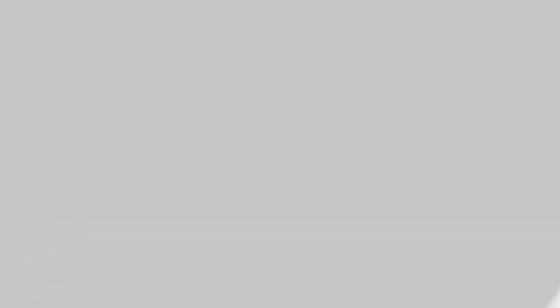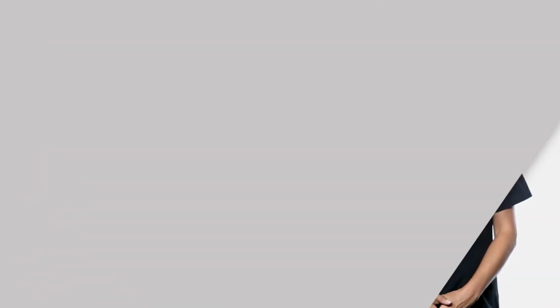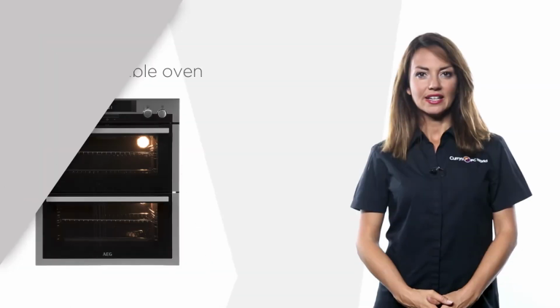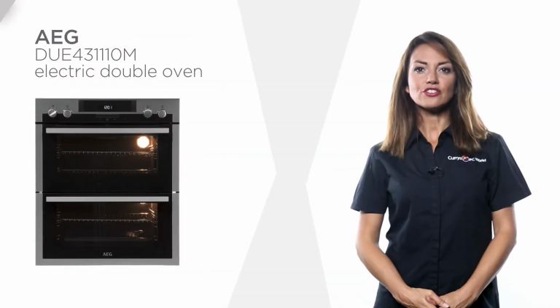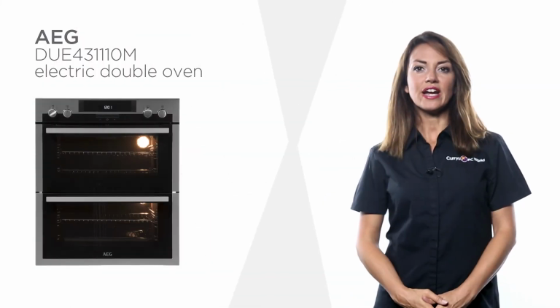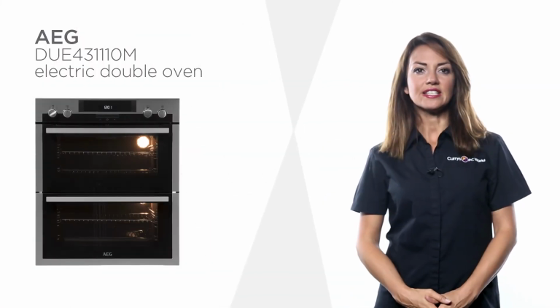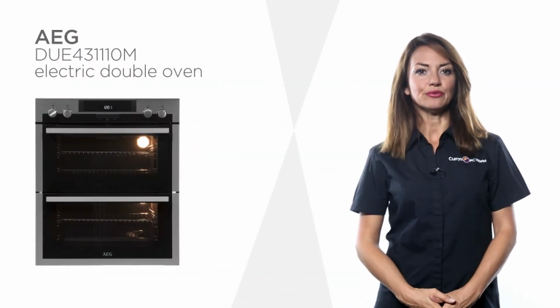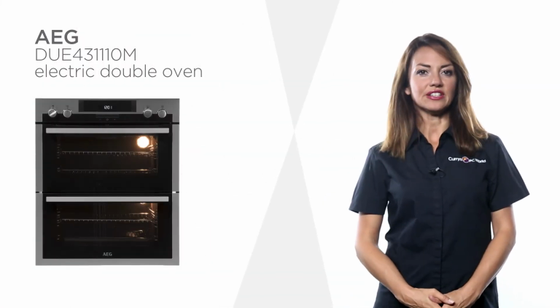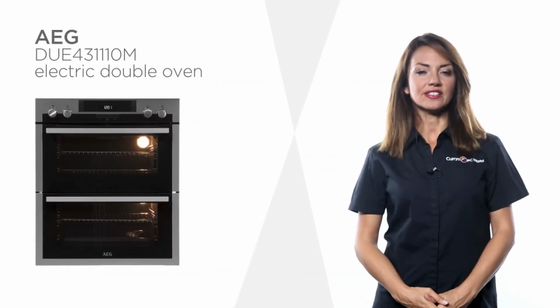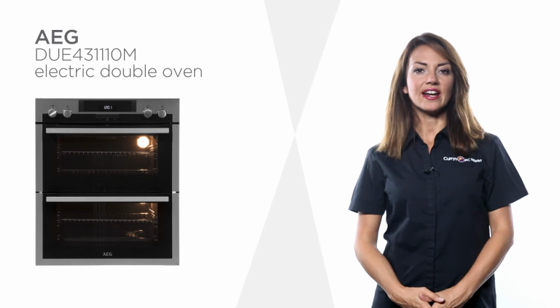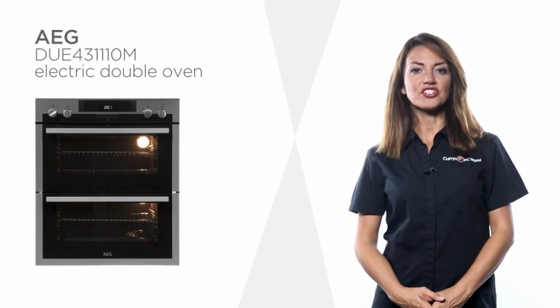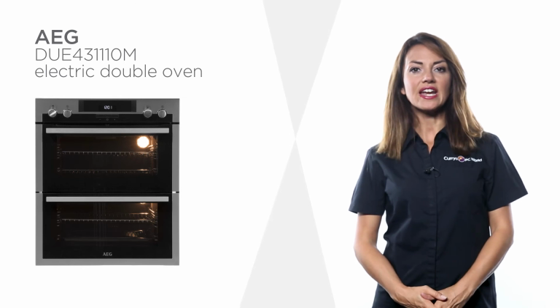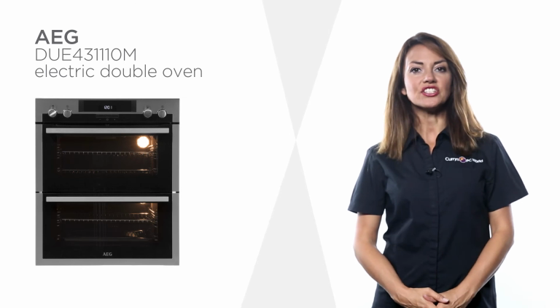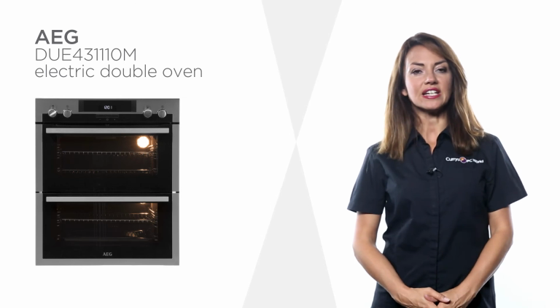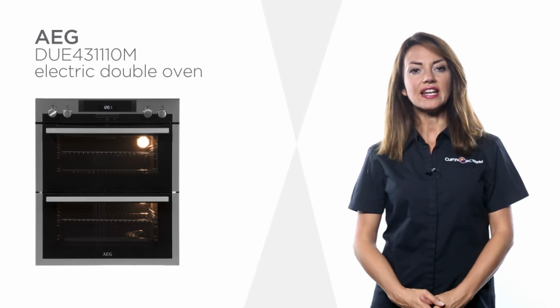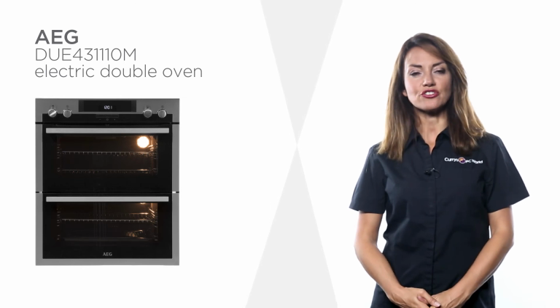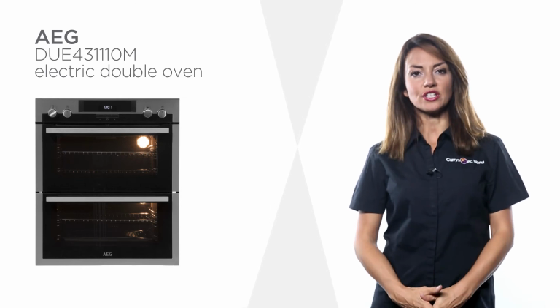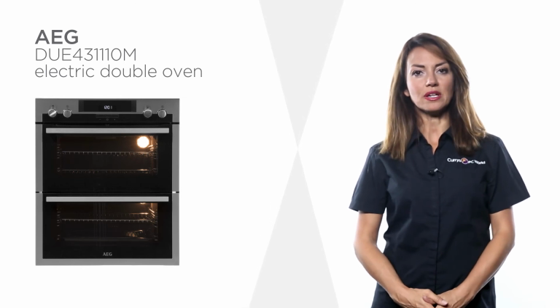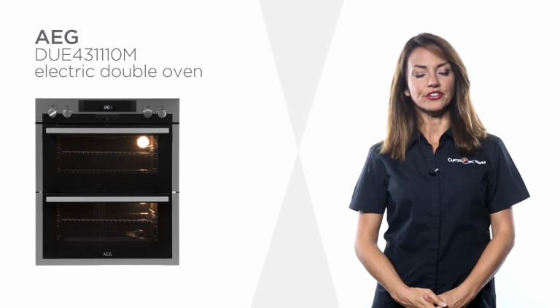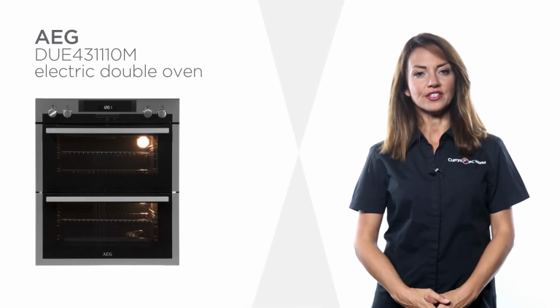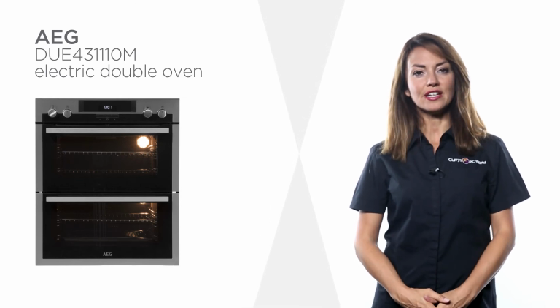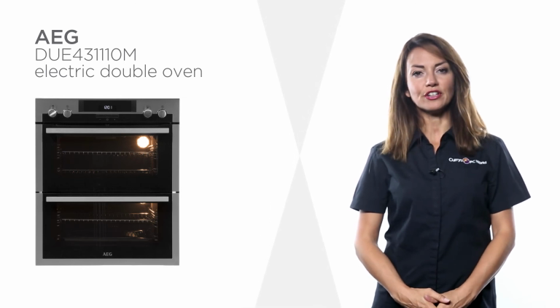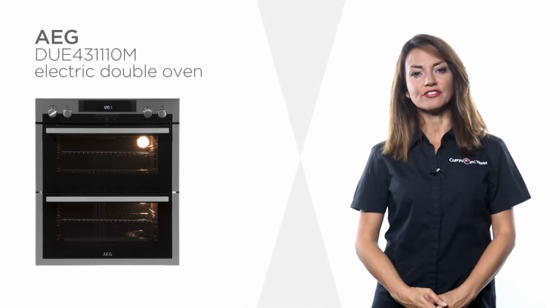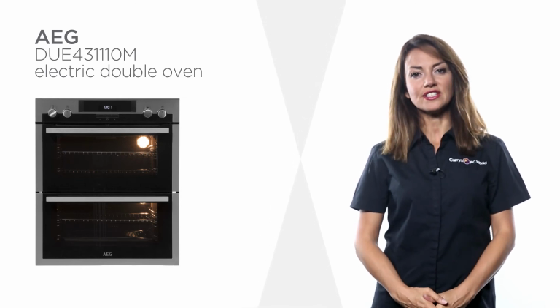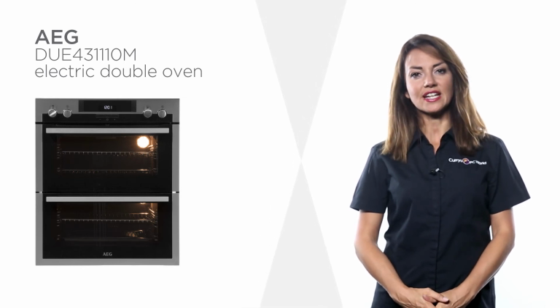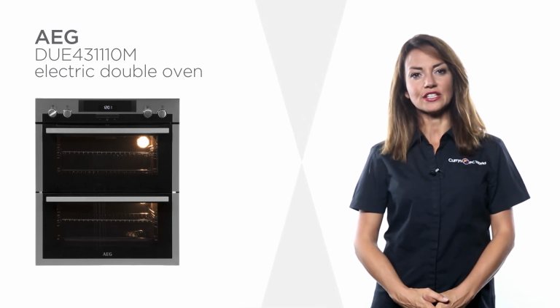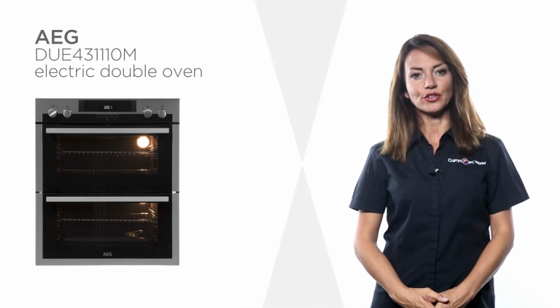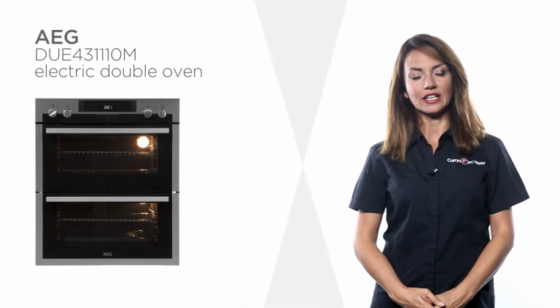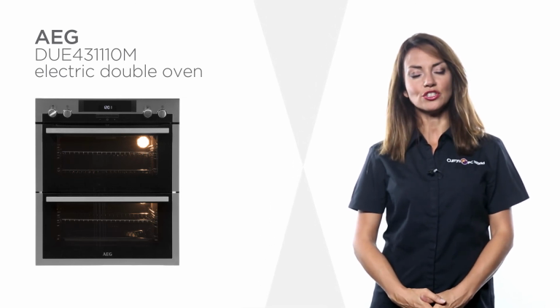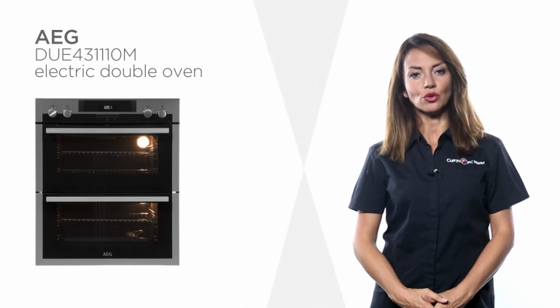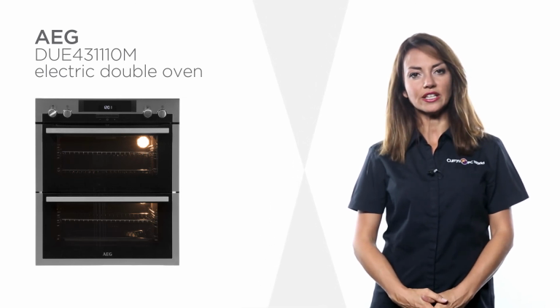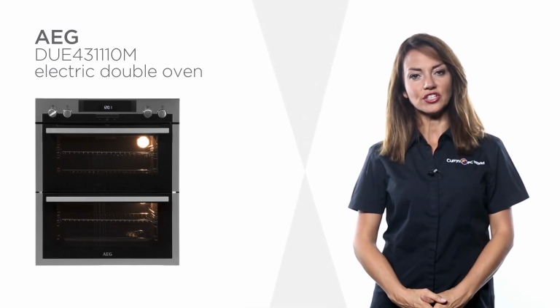Get creative with this stylish AEG electric double oven delivering sophisticated cooking to your kitchen.